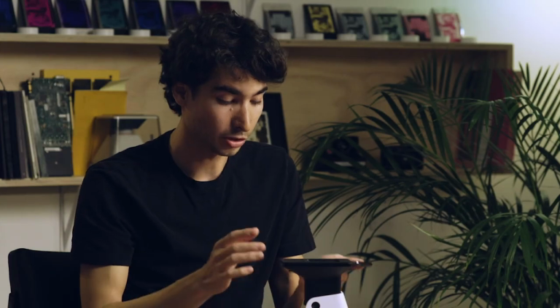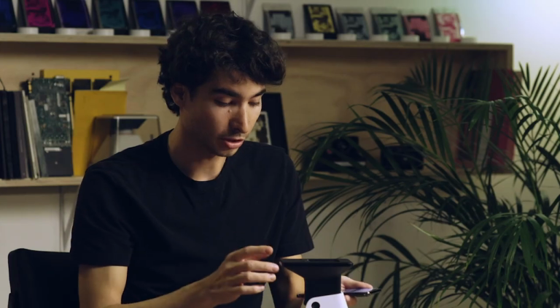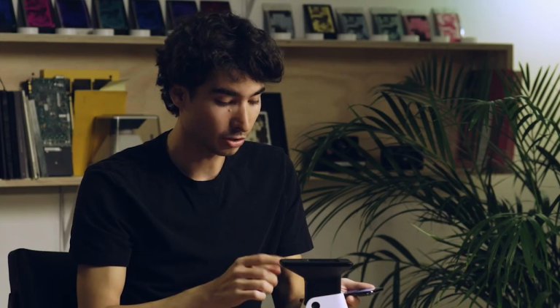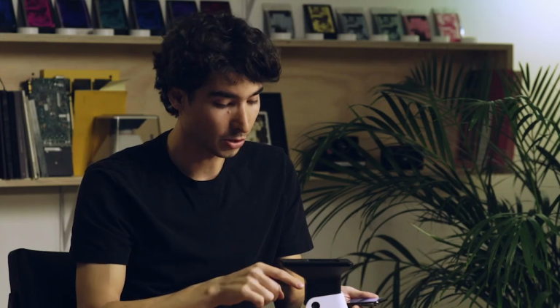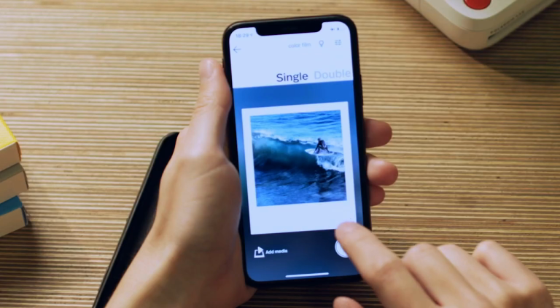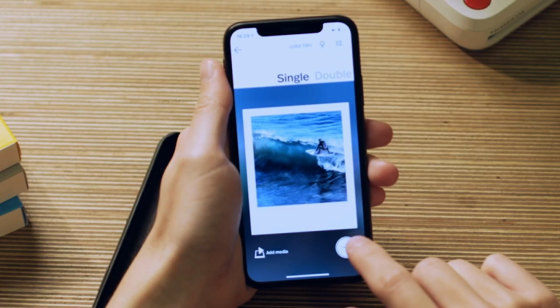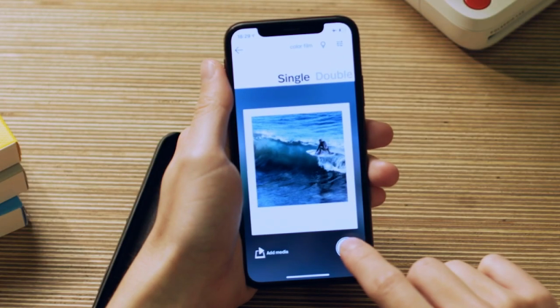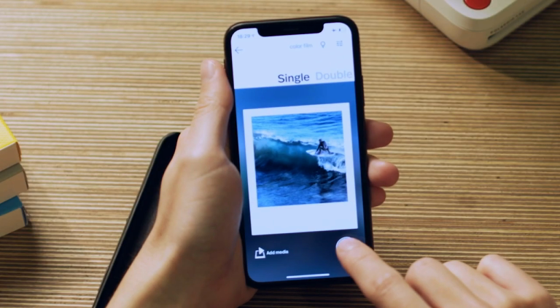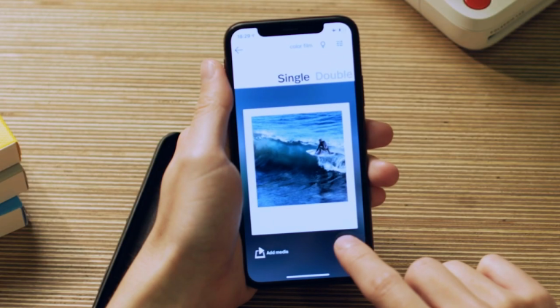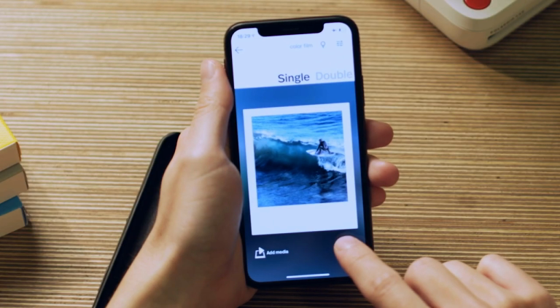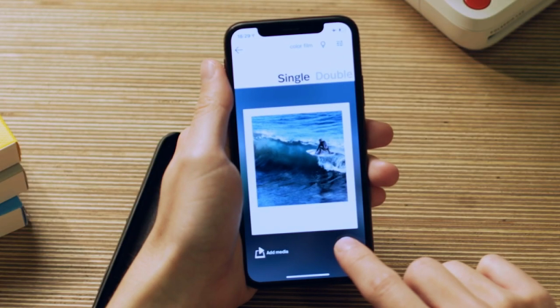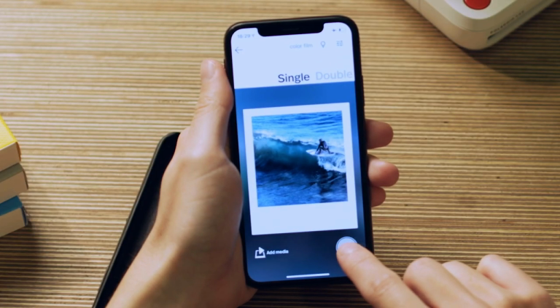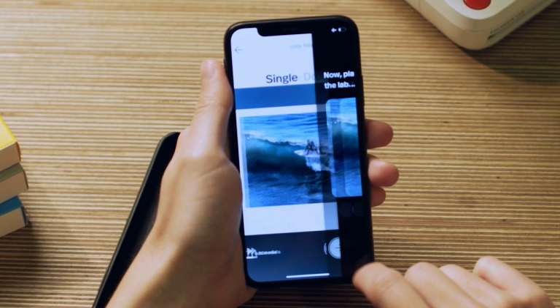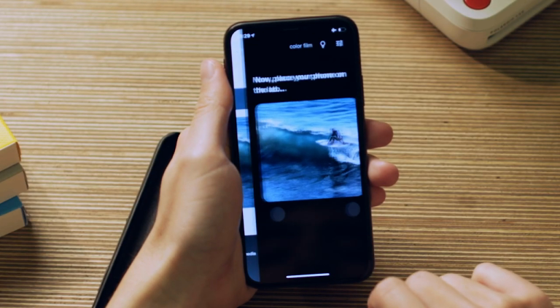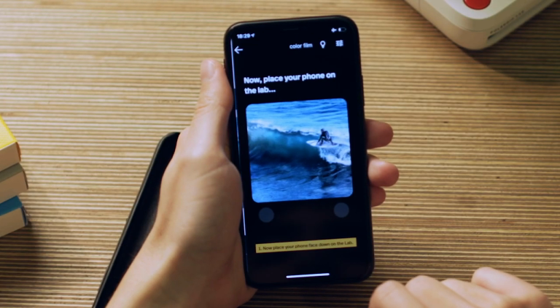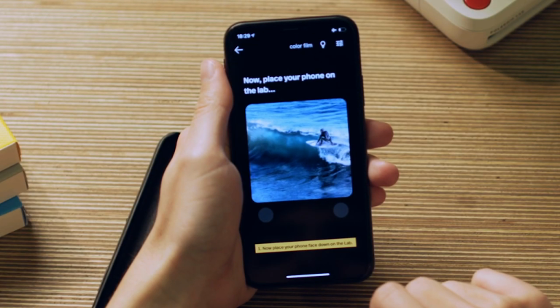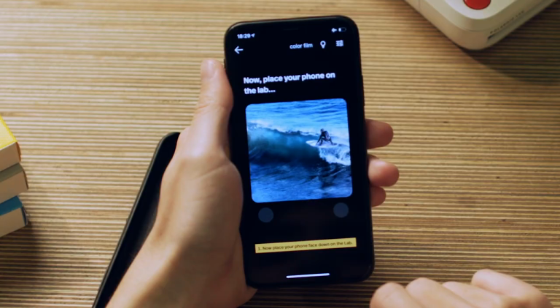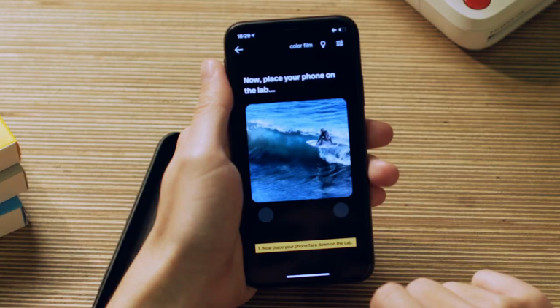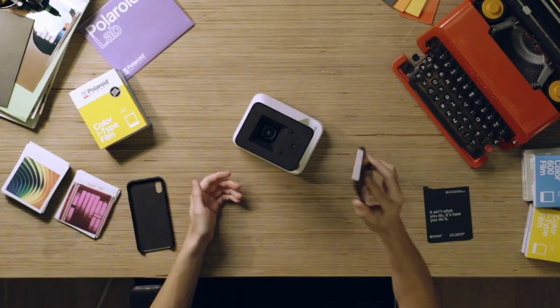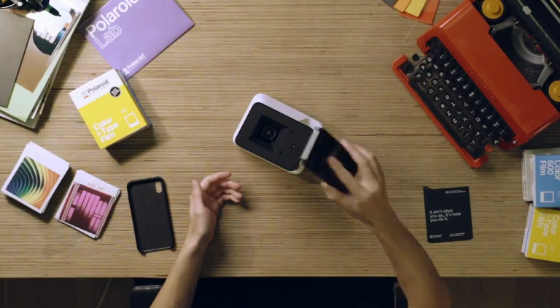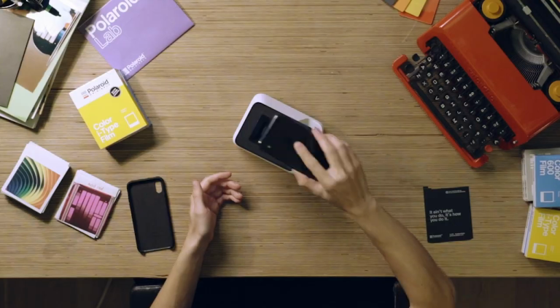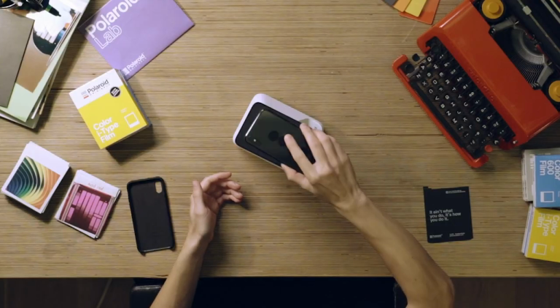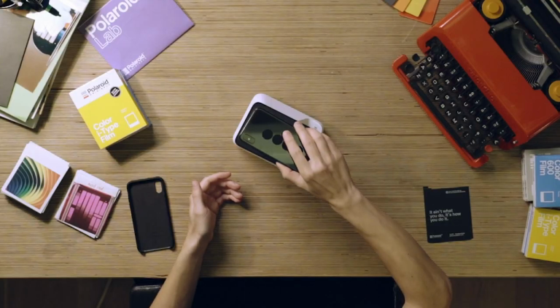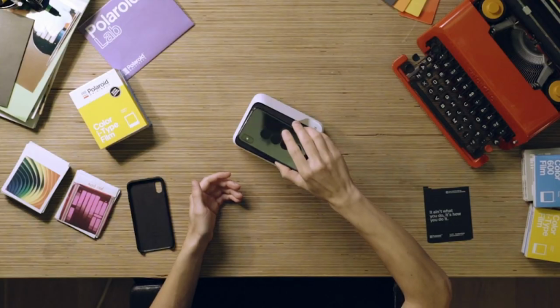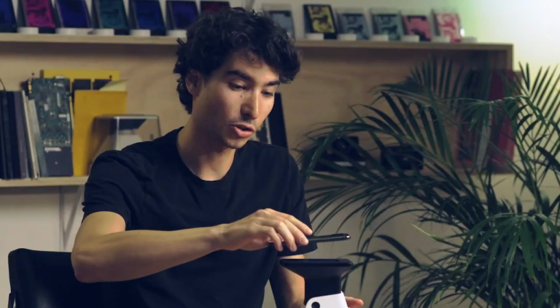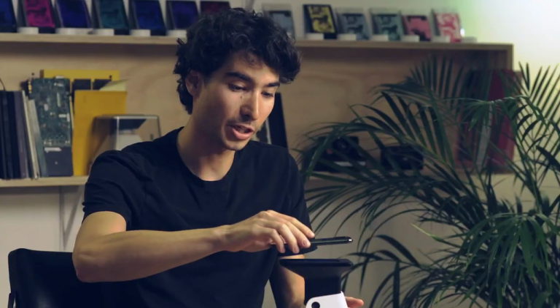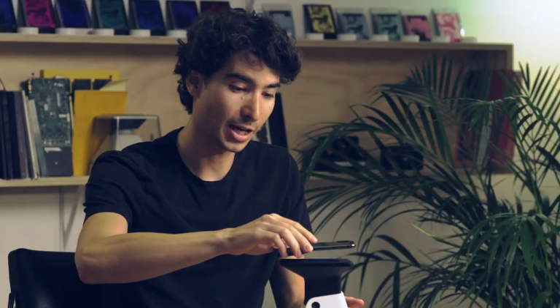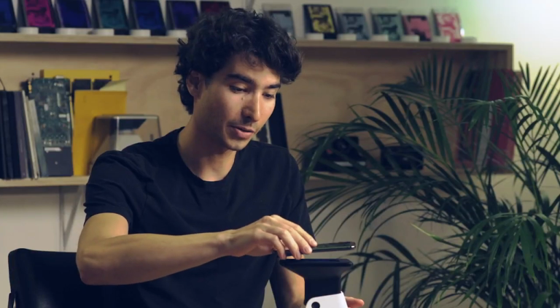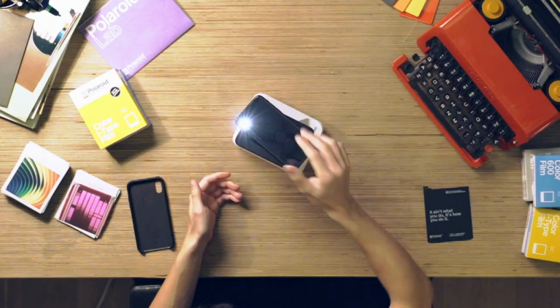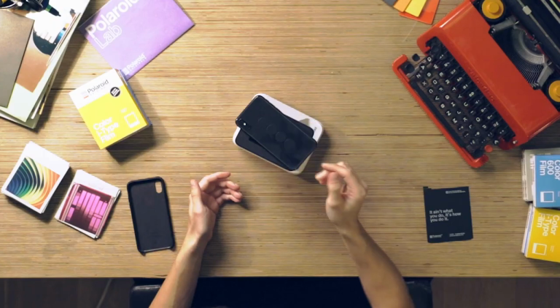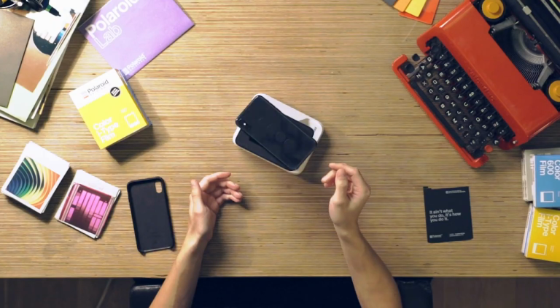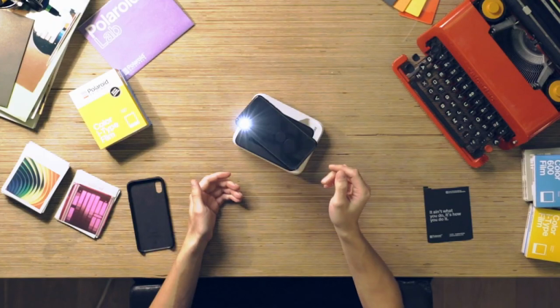Press the arrow to get to the final step and place your device screen-down on the Polaroid Lab.